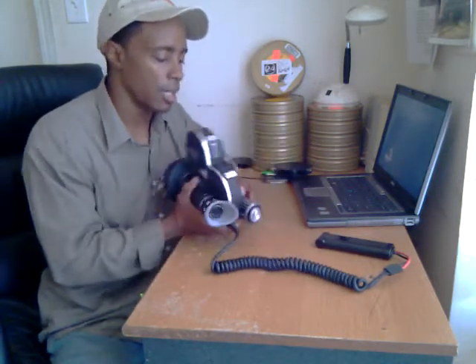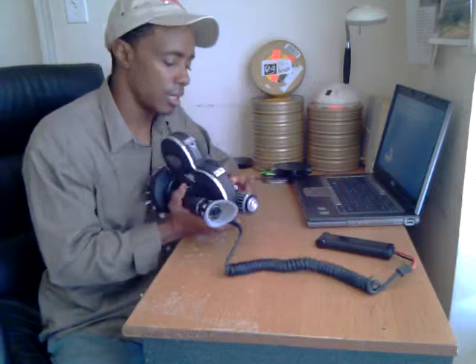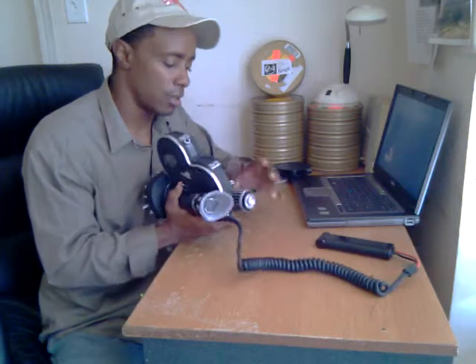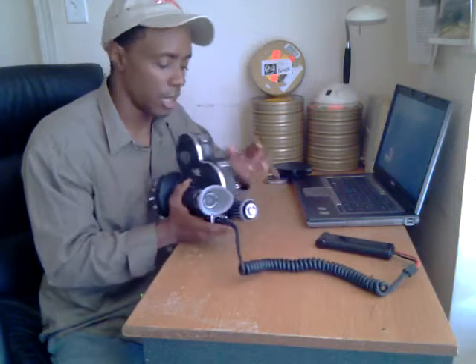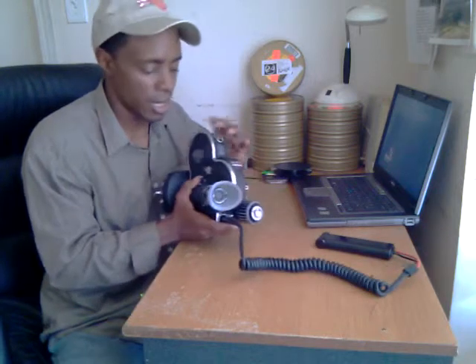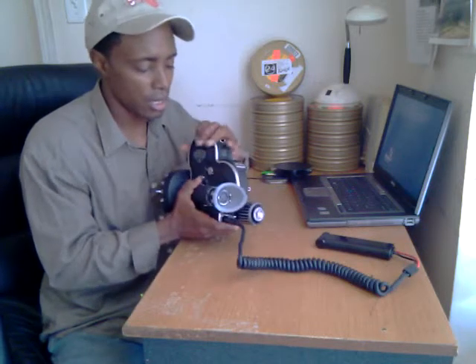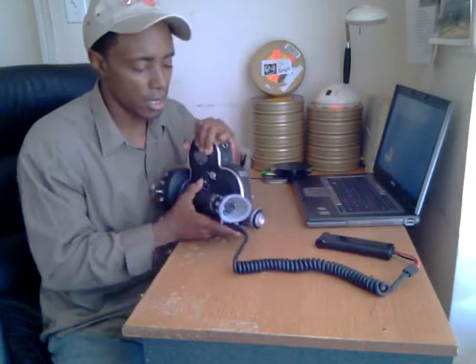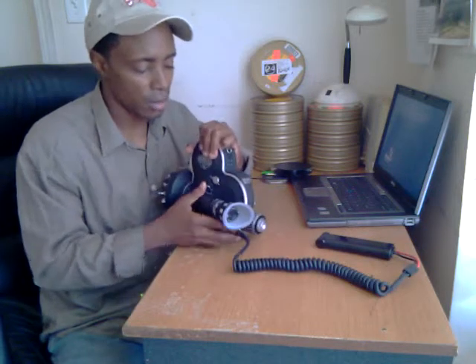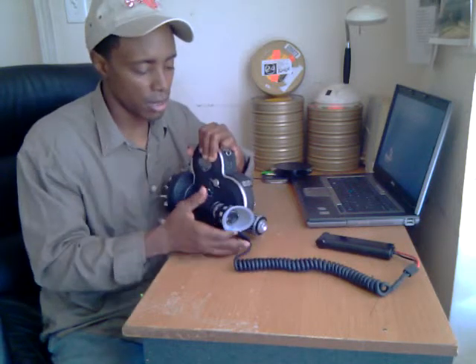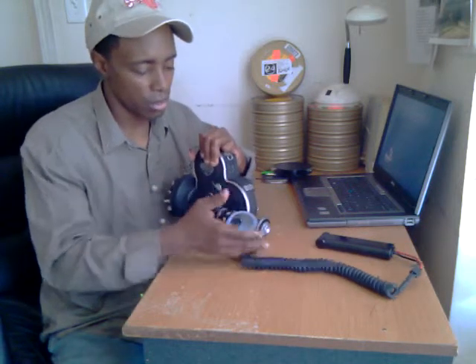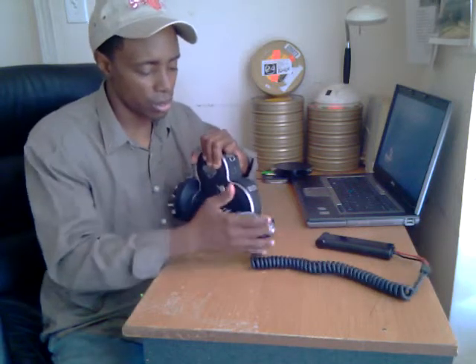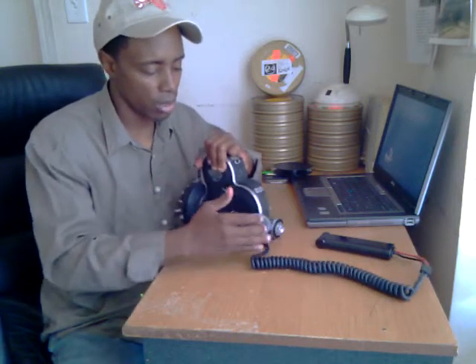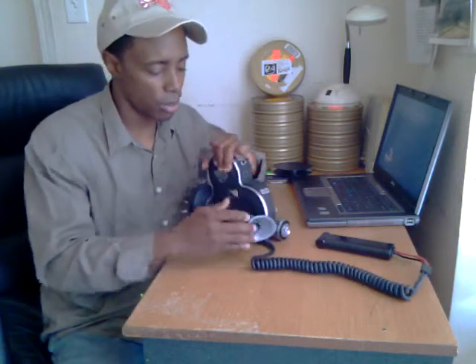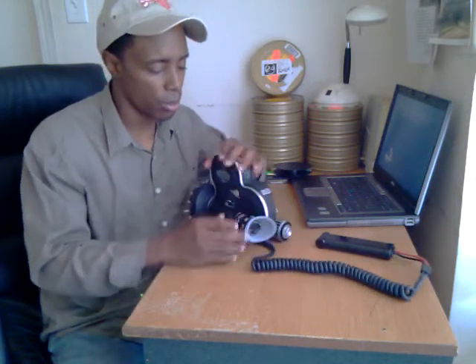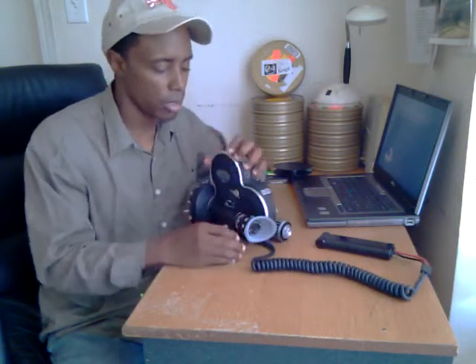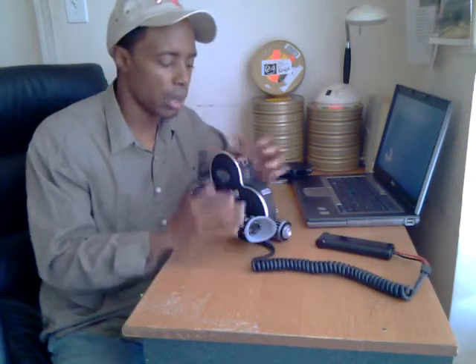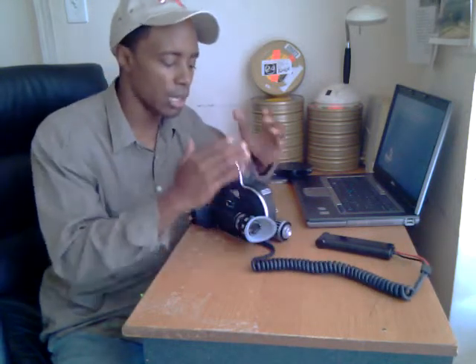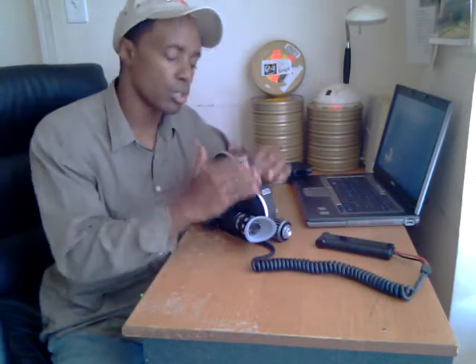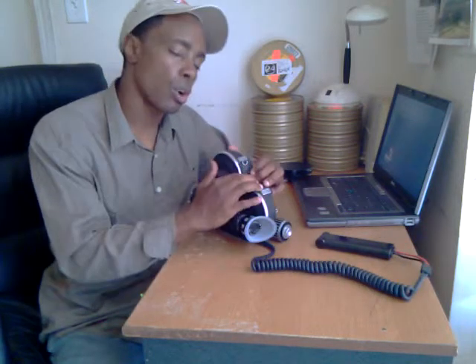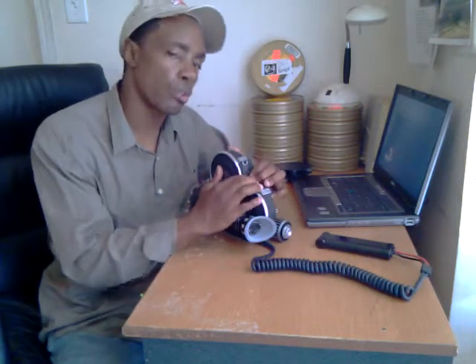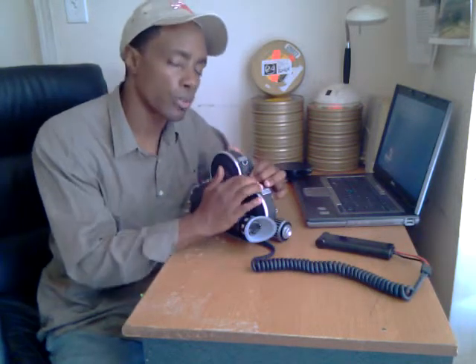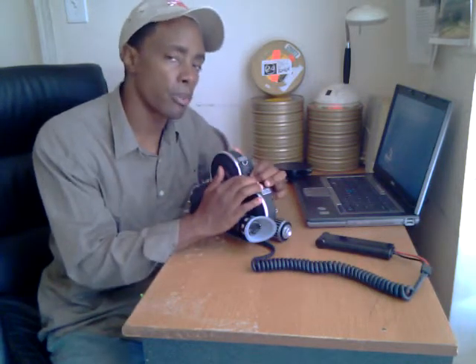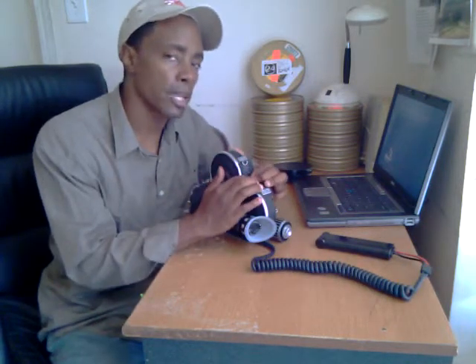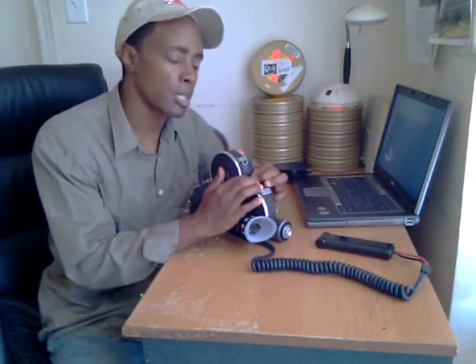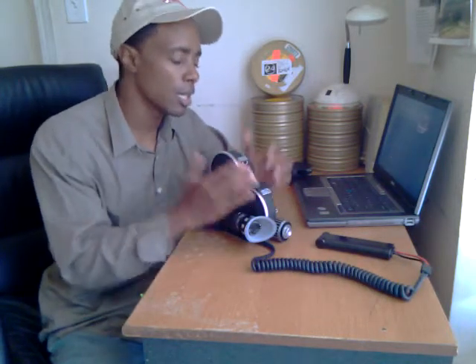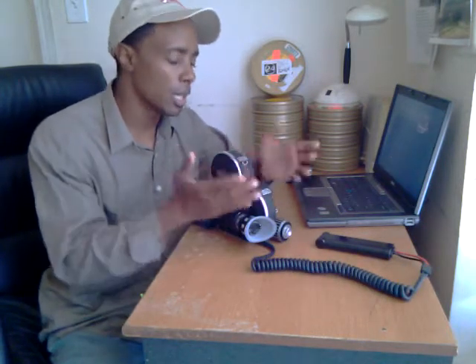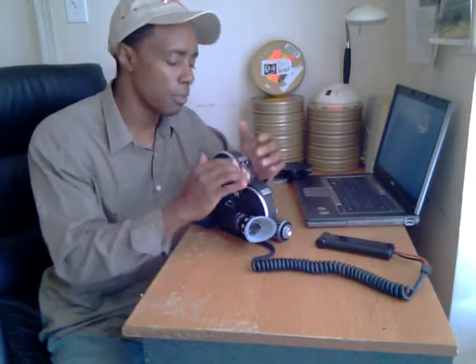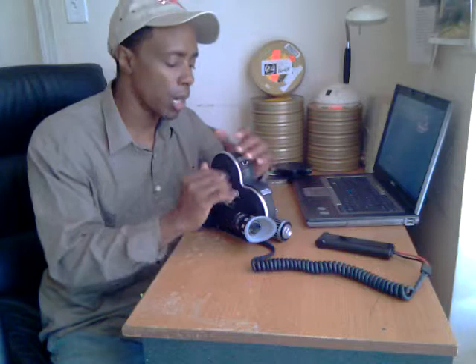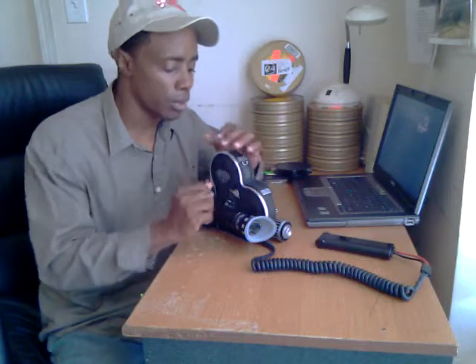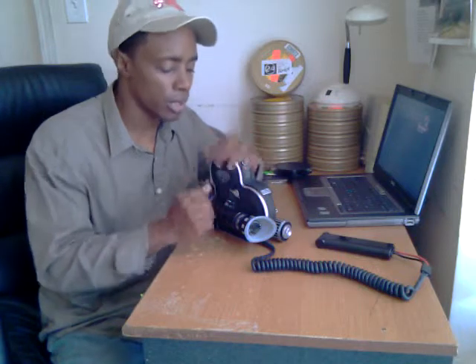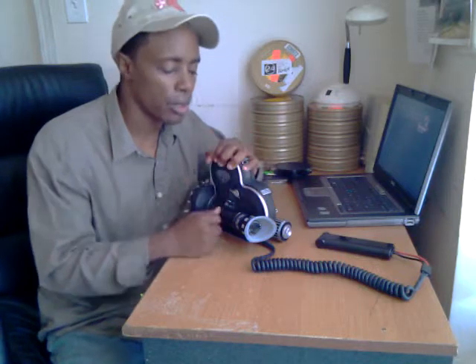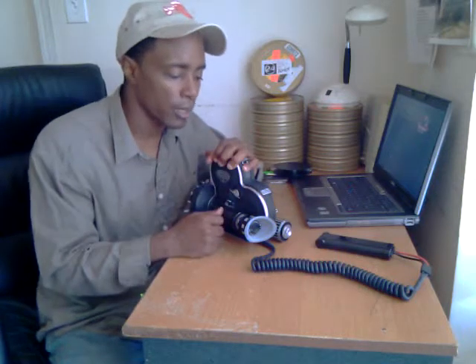On my next tech tip, I'll show you a little bit more in detail how to install the 400-foot magazine and power it correctly.